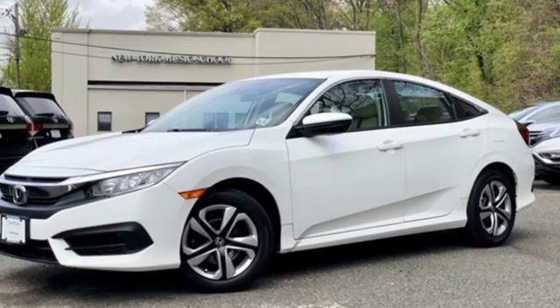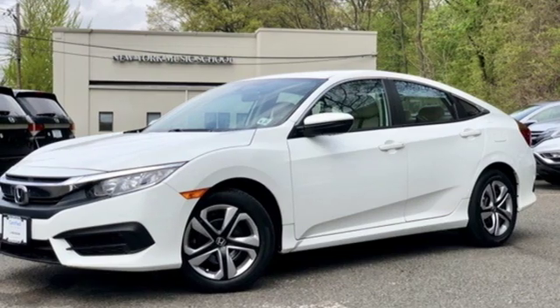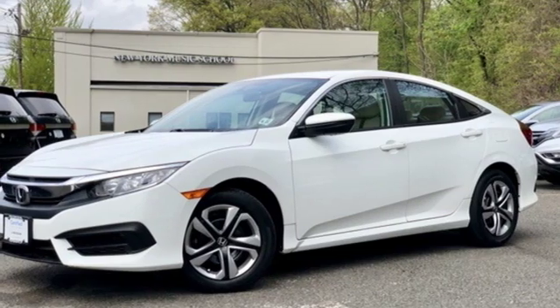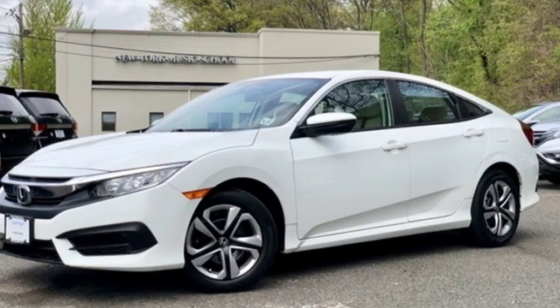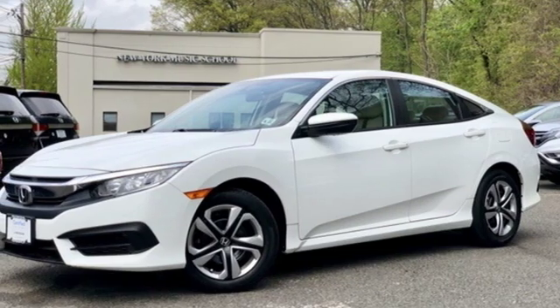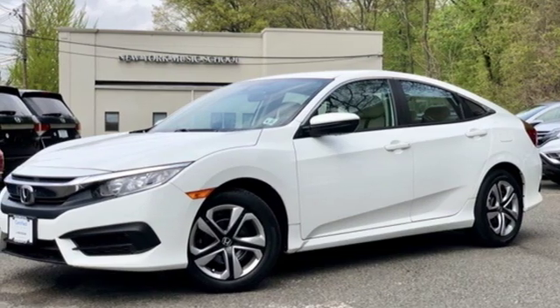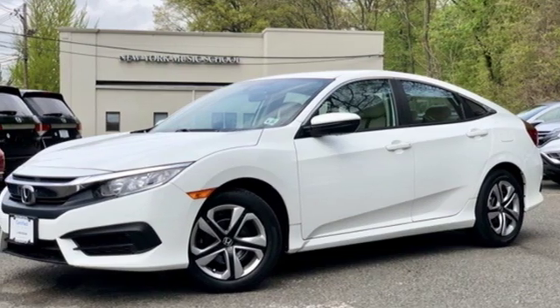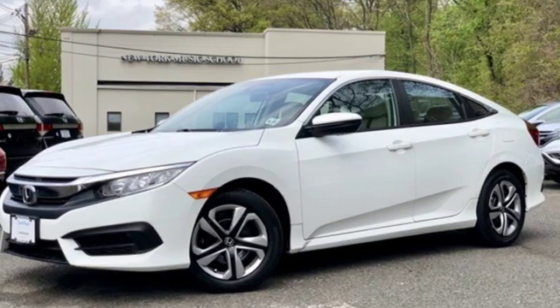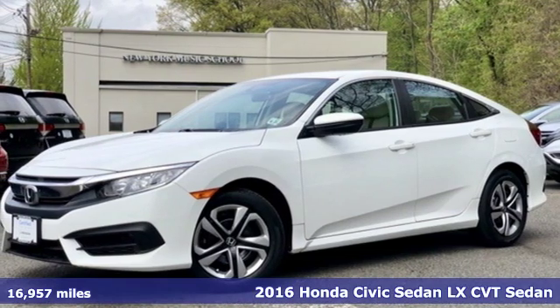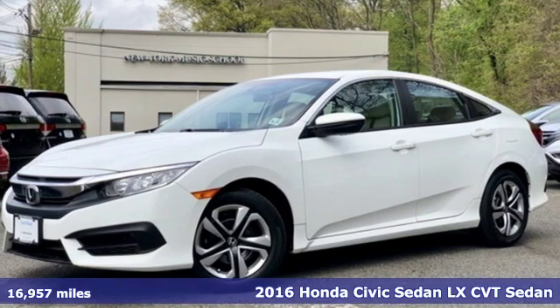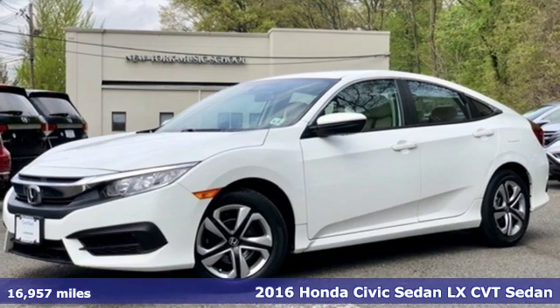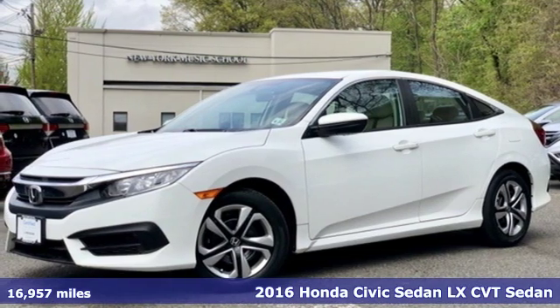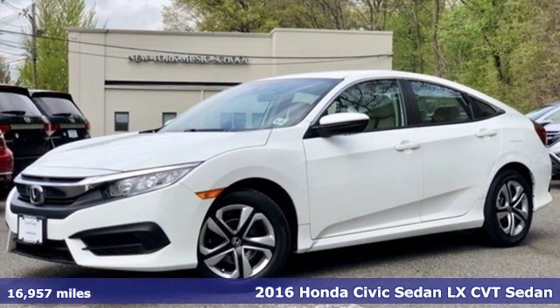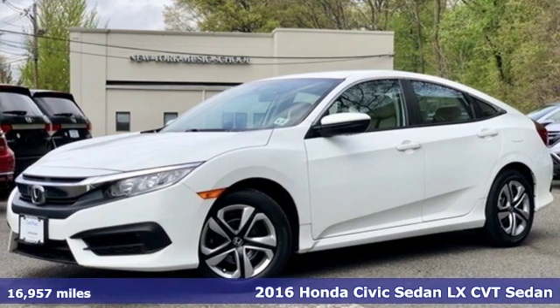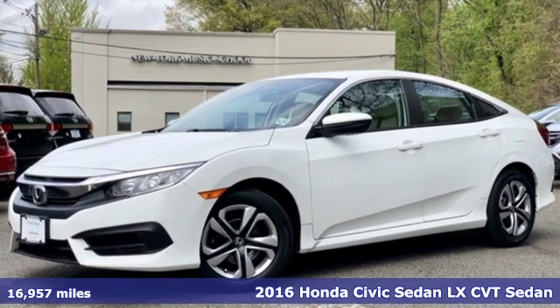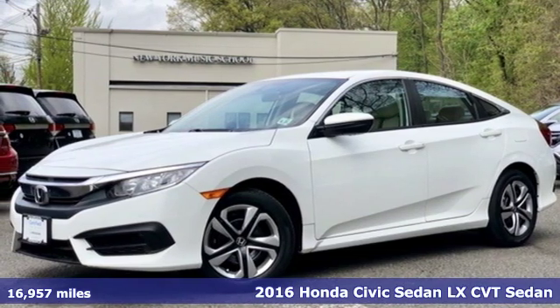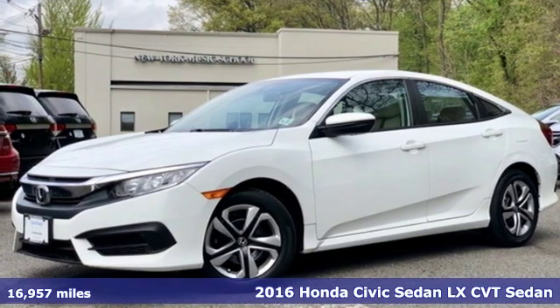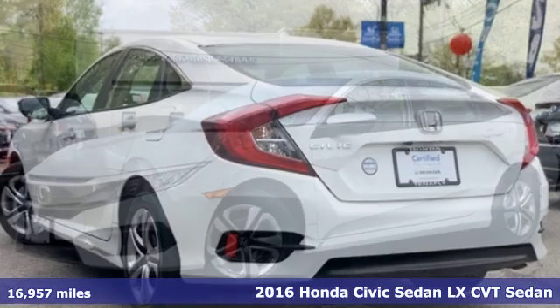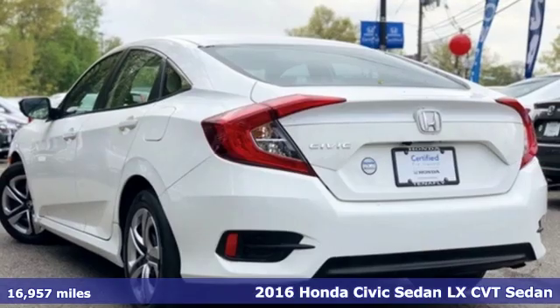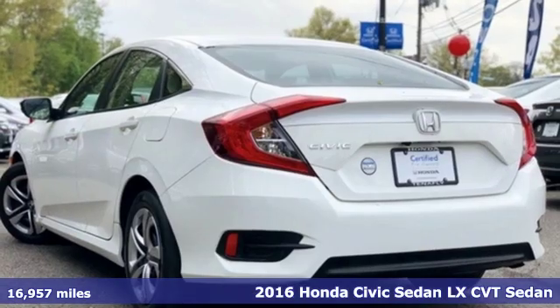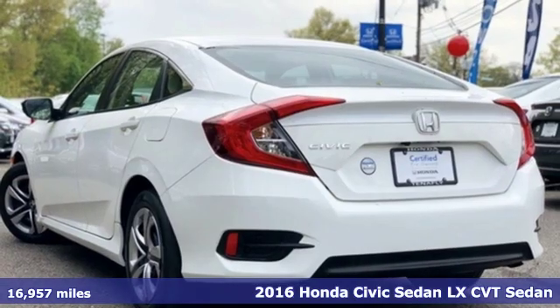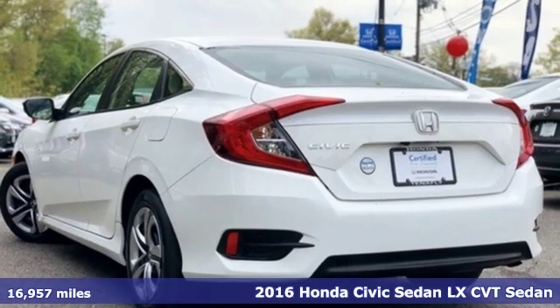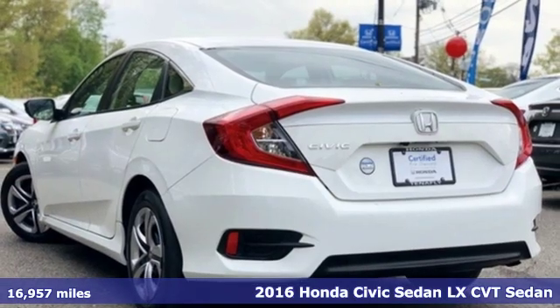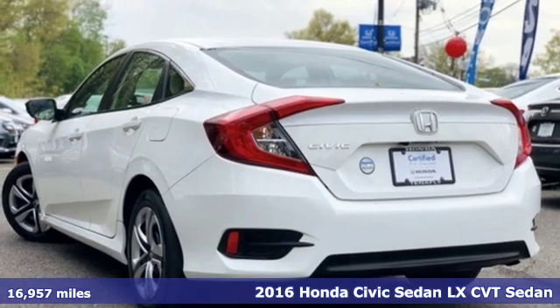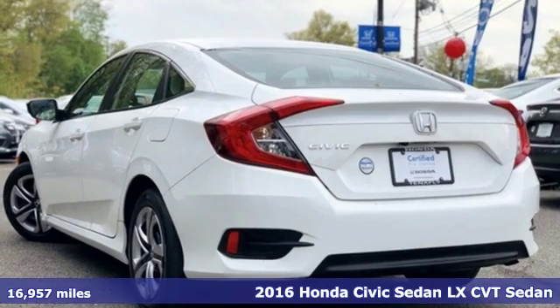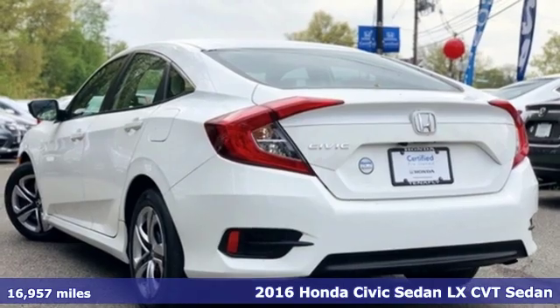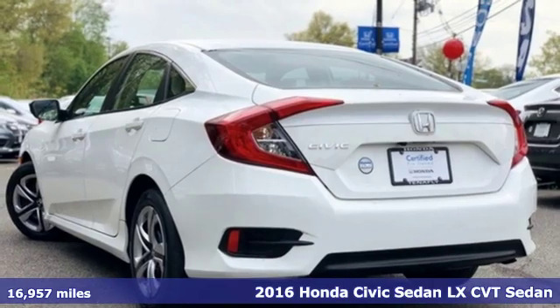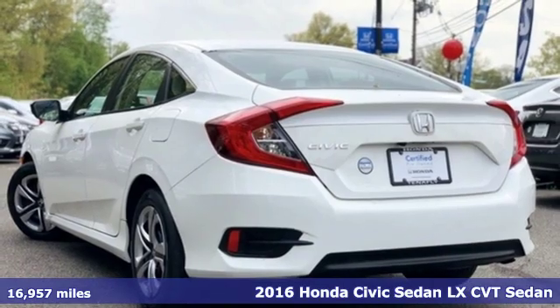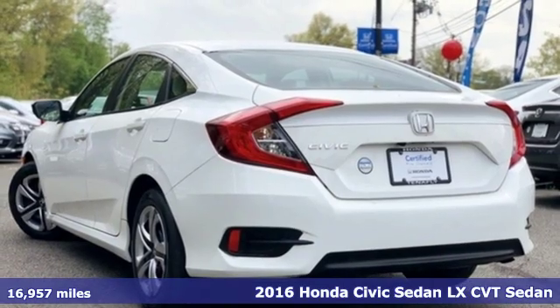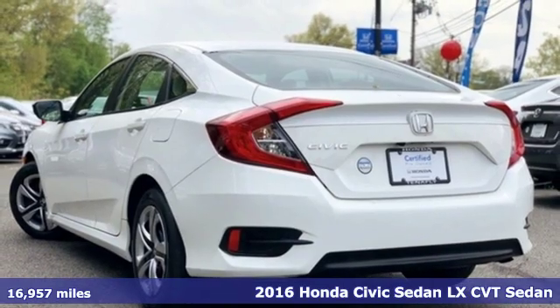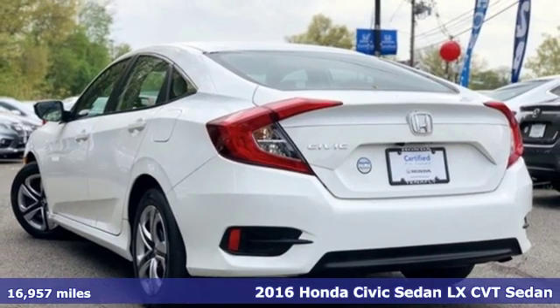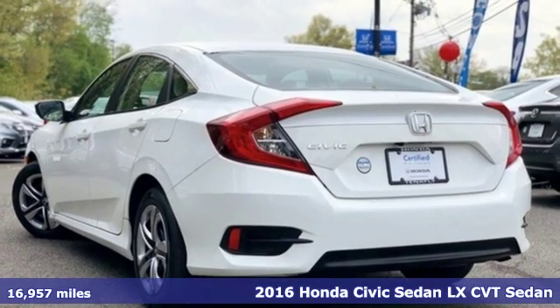It's a 2016 Honda Civic sedan. Get more mileage out of every drive with this Civic.